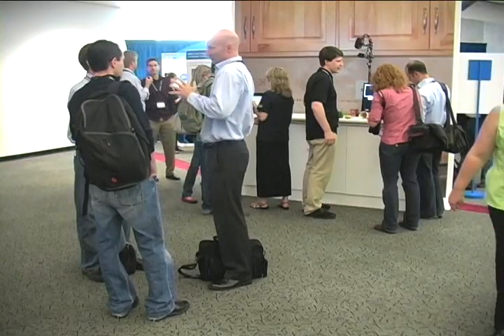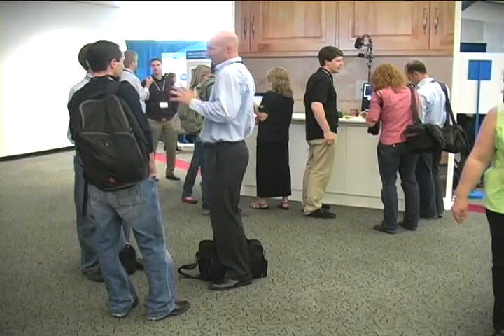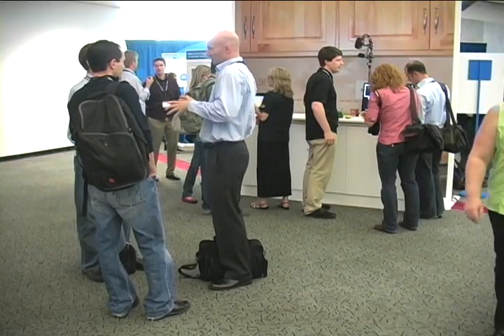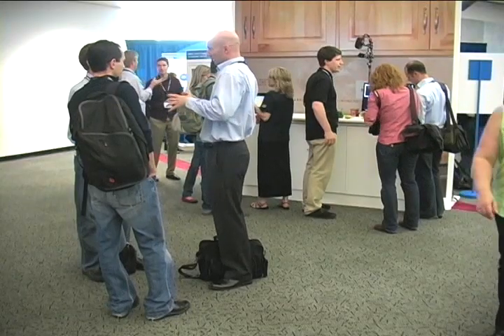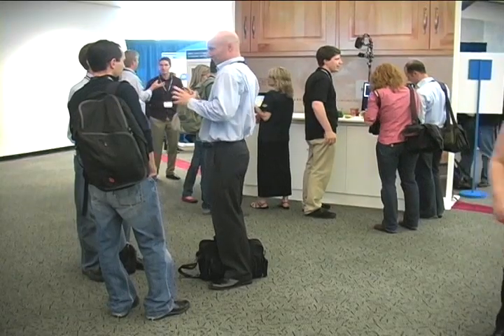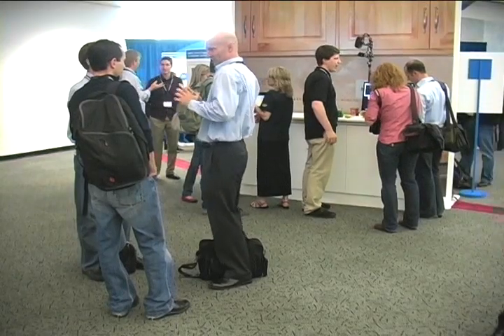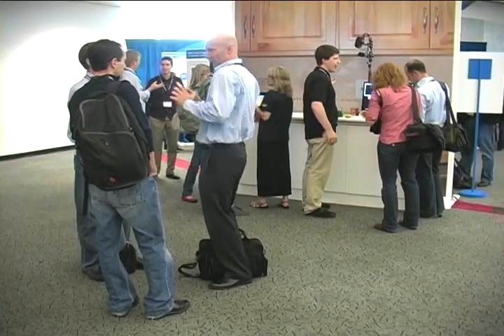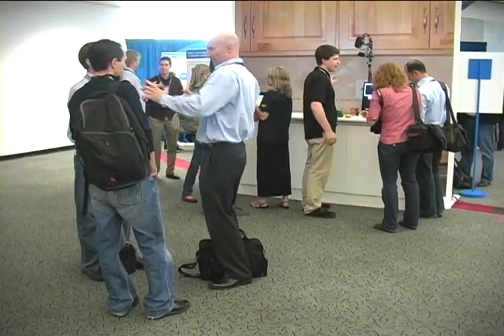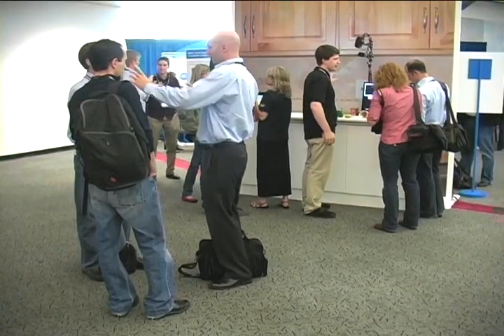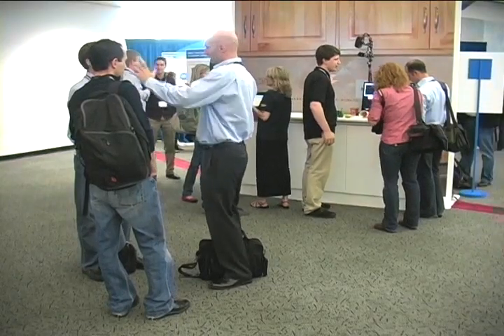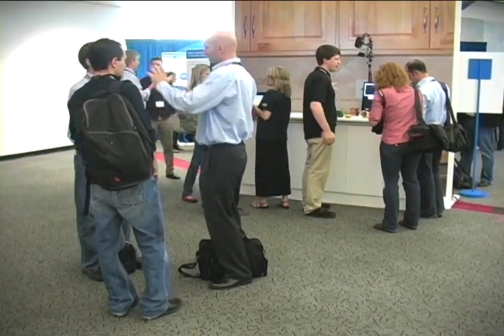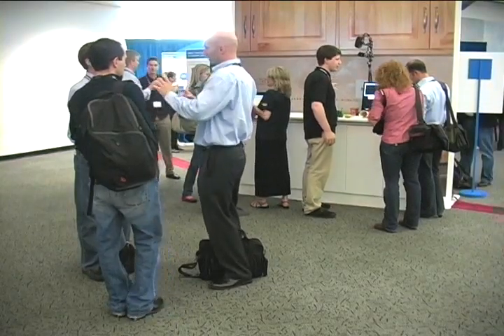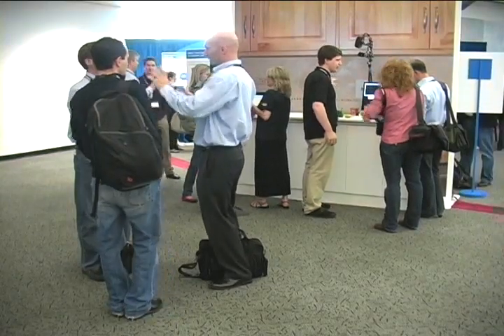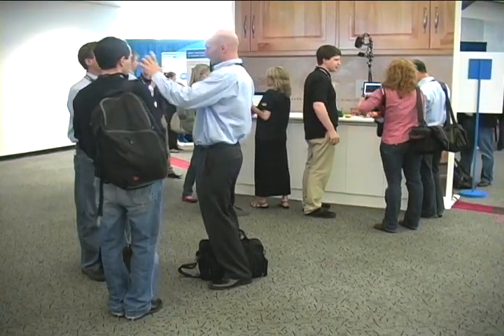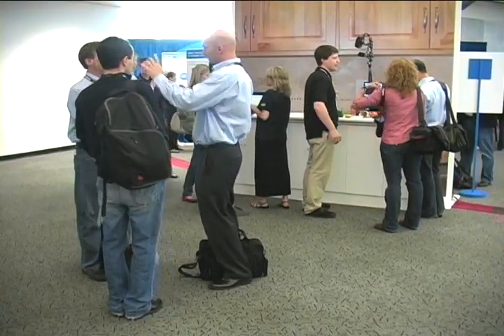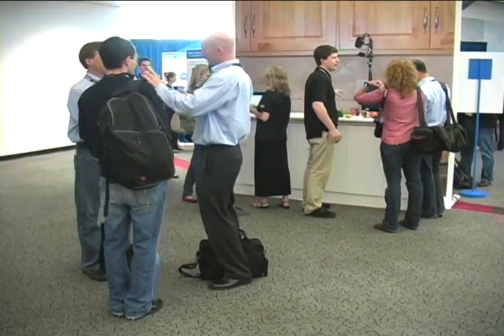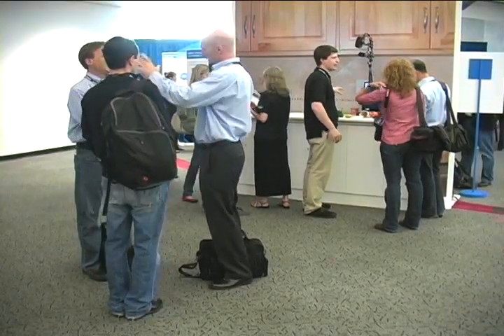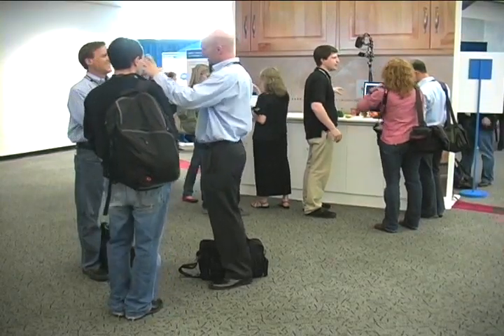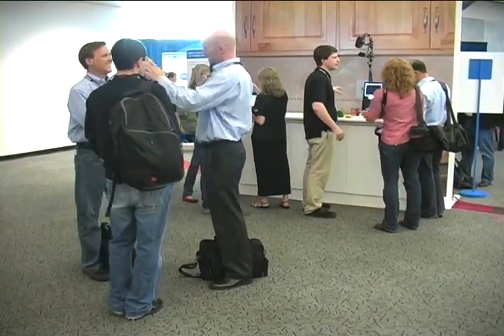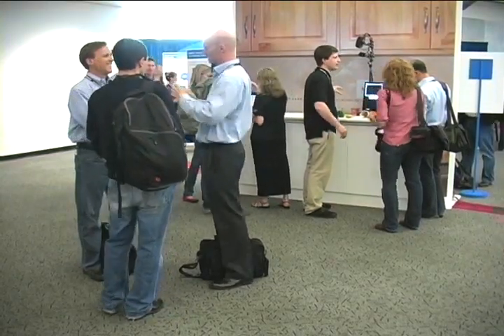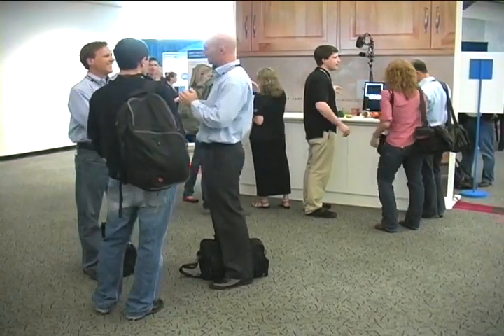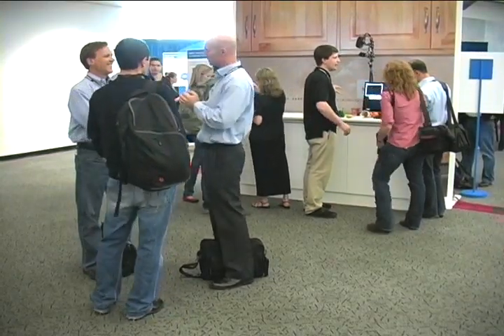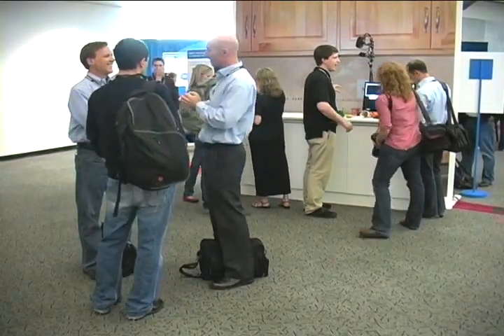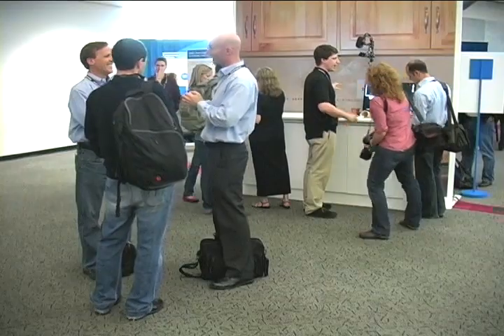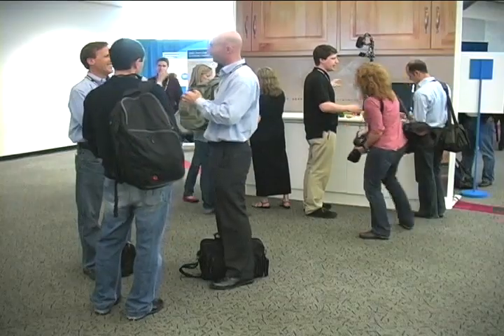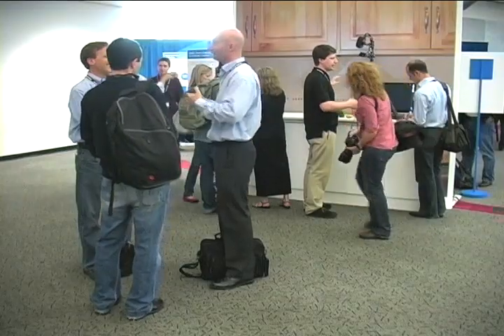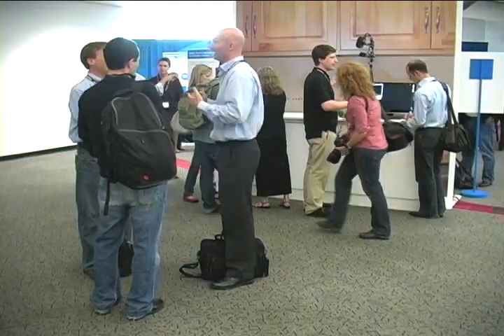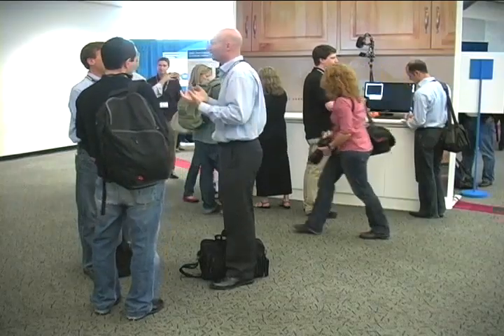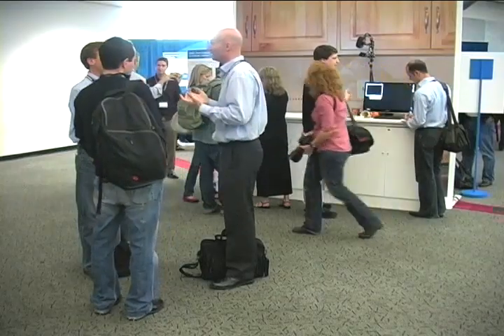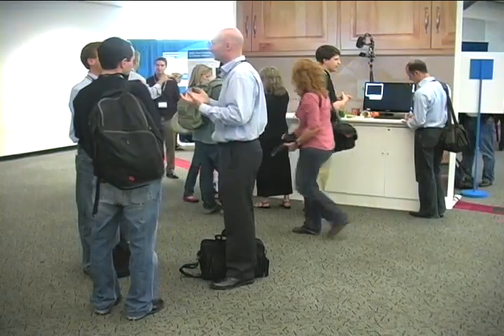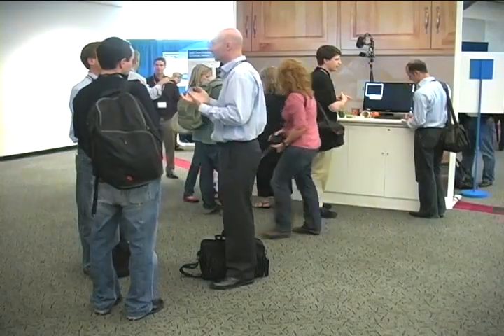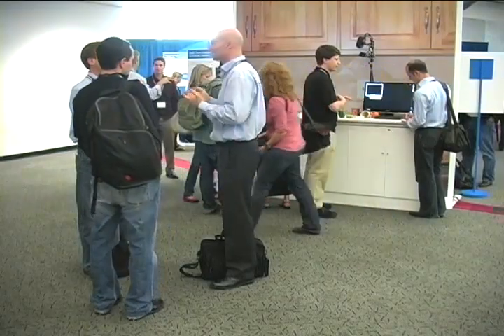With reporting by Steven Lawson in Mountain View, California, I'm Nick Barber, IDG News Service.